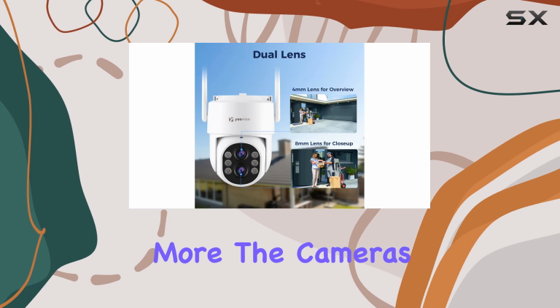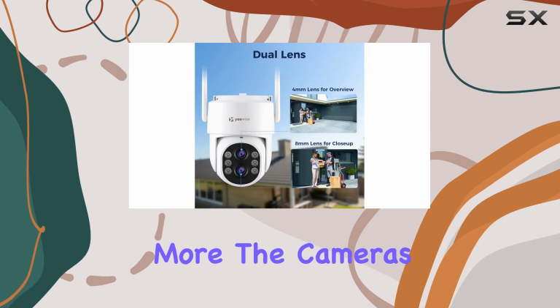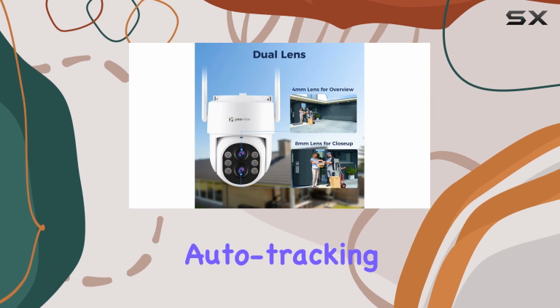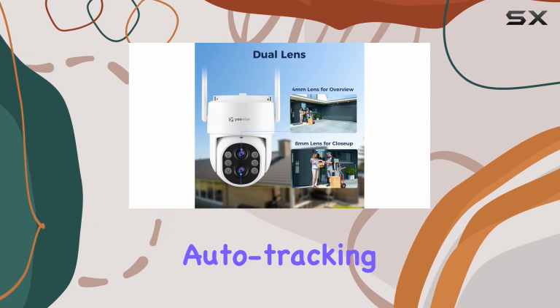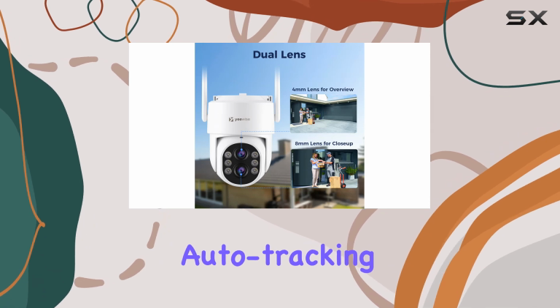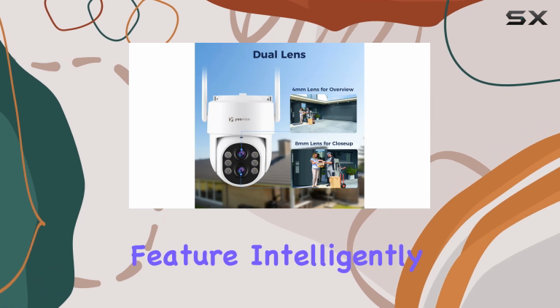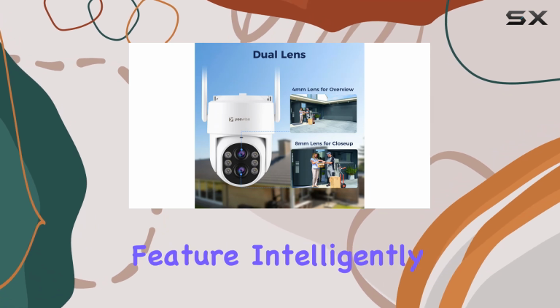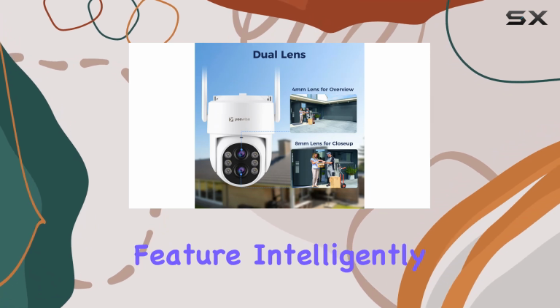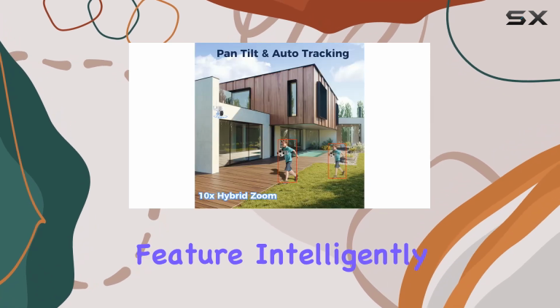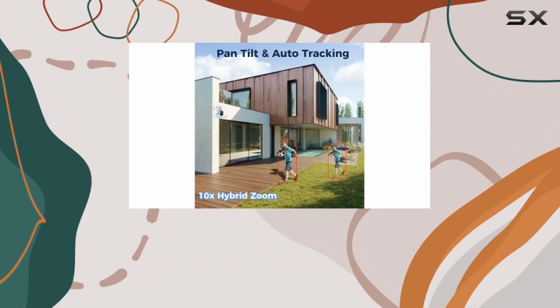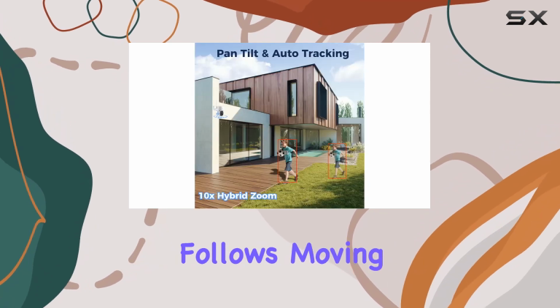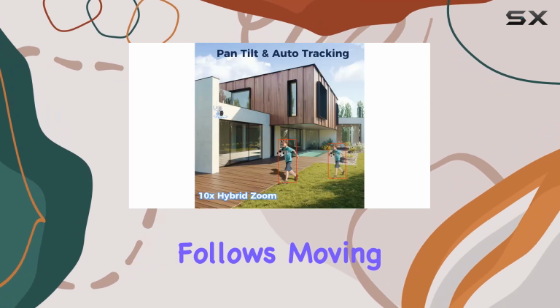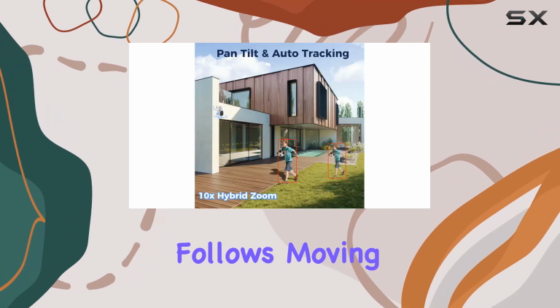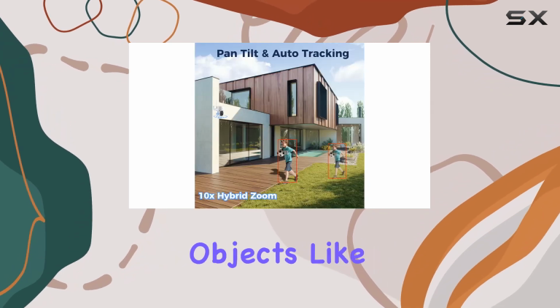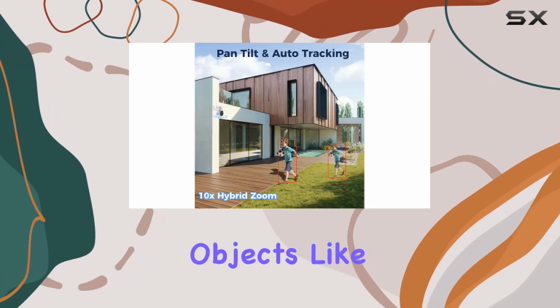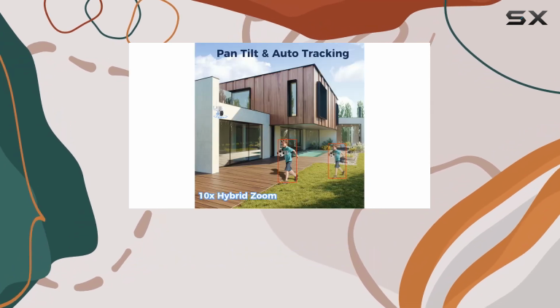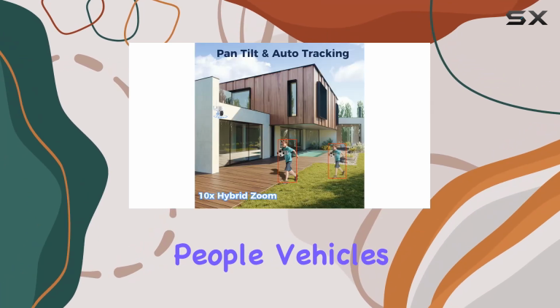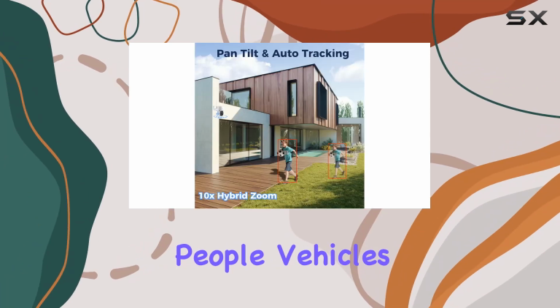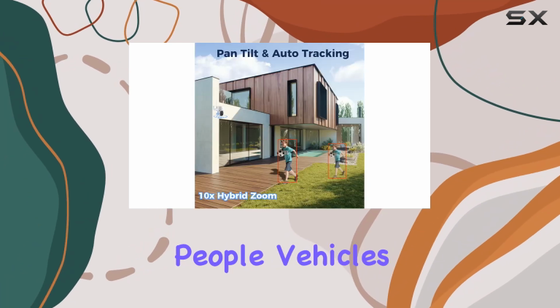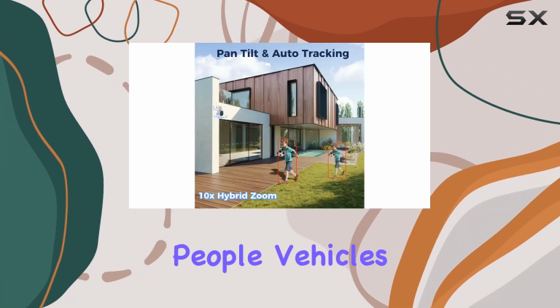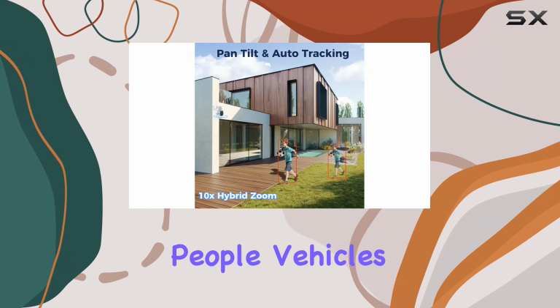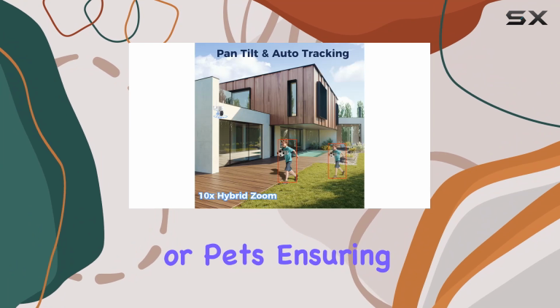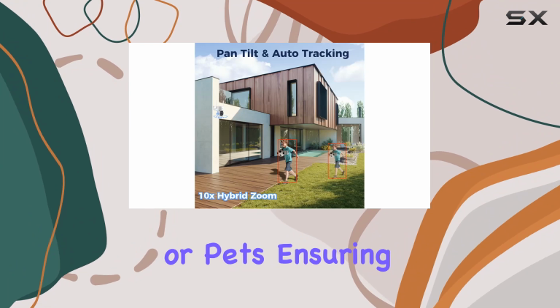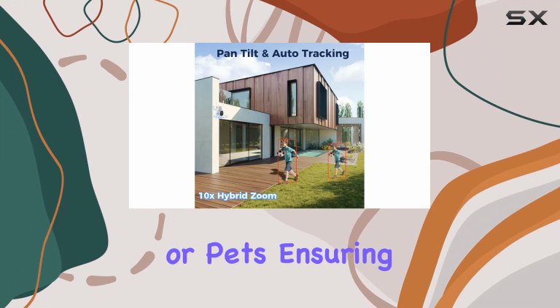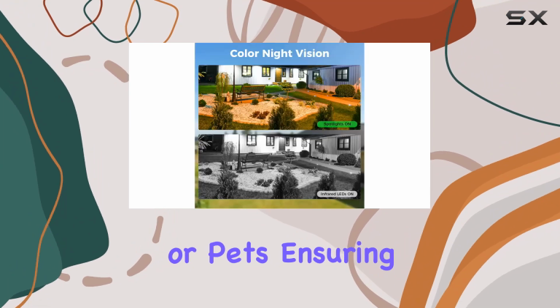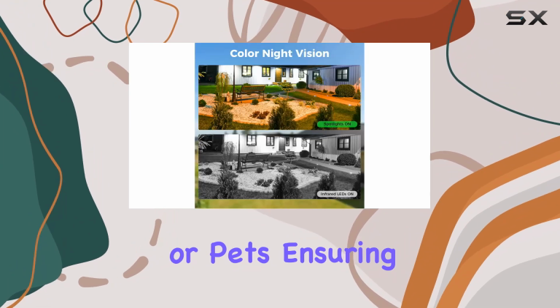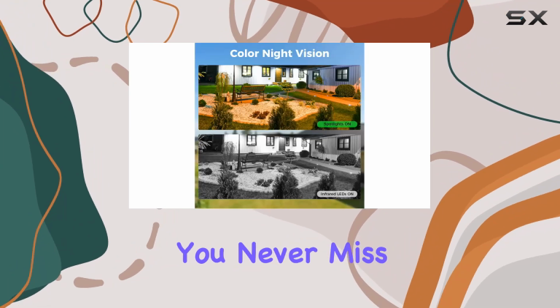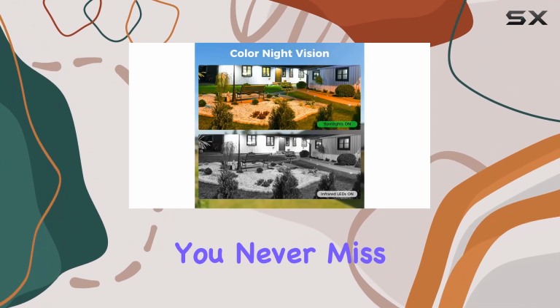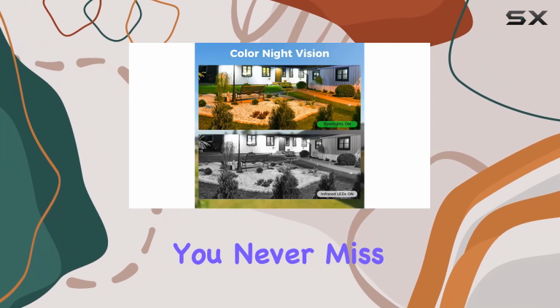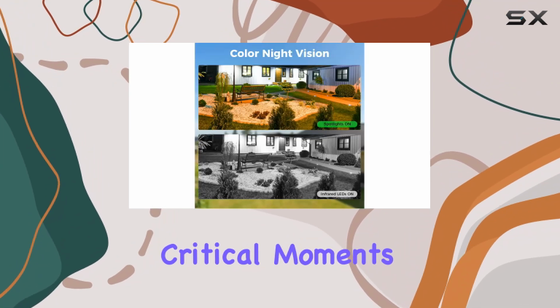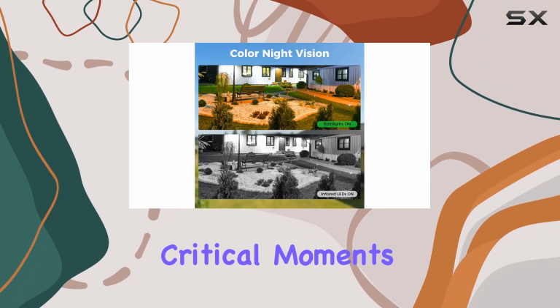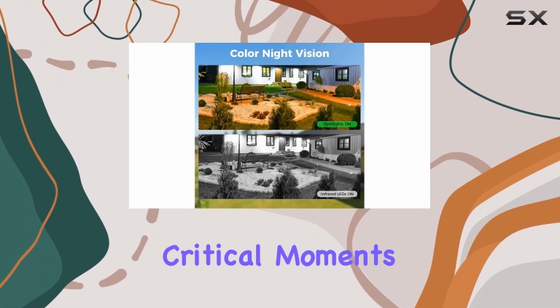What's more, the camera's auto-tracking feature intelligently follows moving objects like people, vehicles, or pets, ensuring you never miss critical moments.